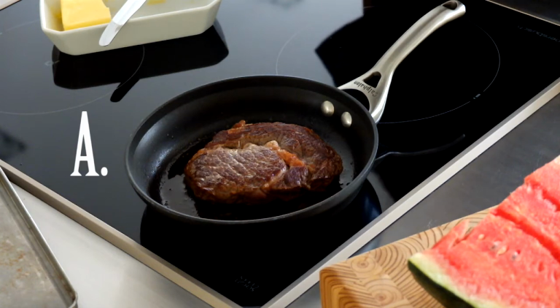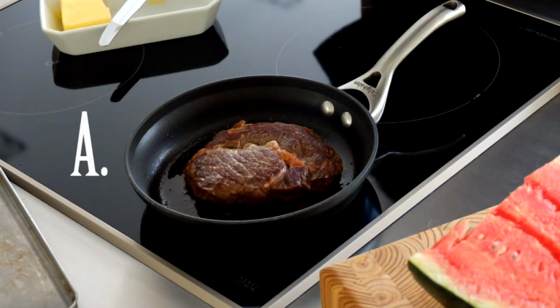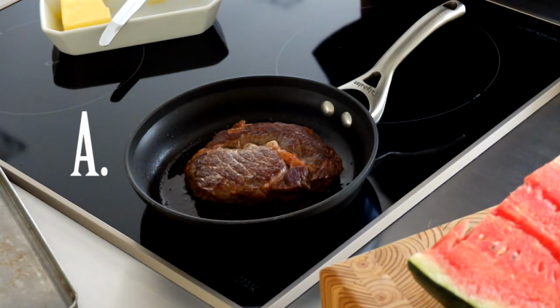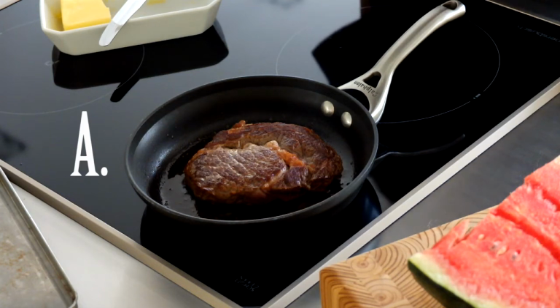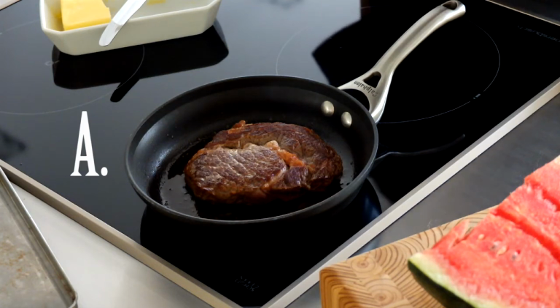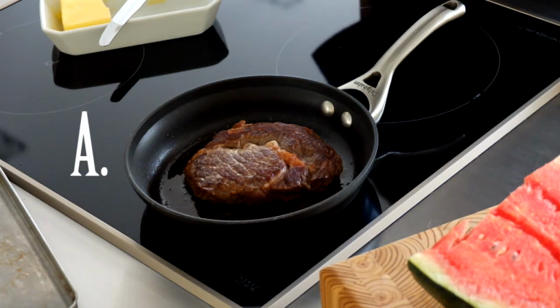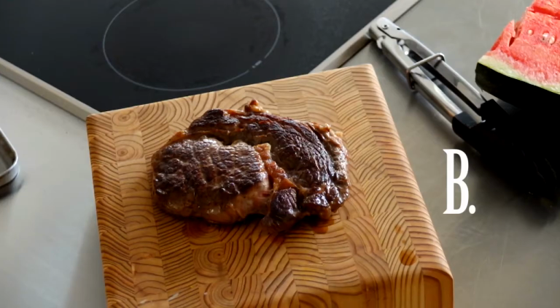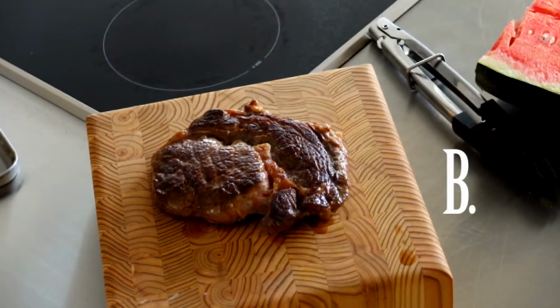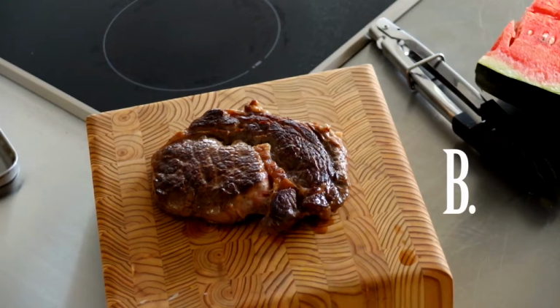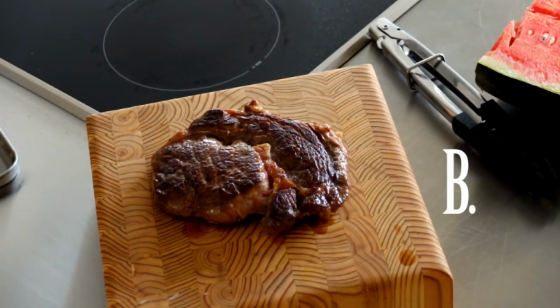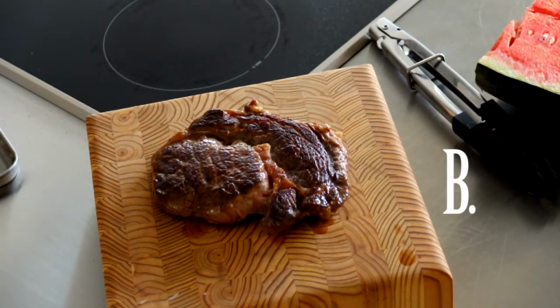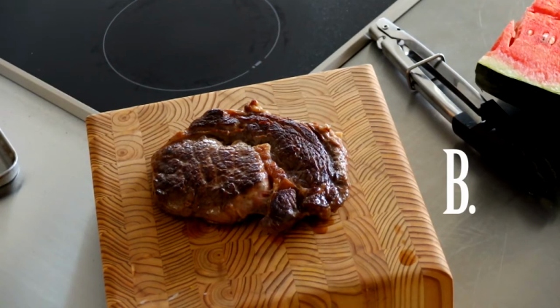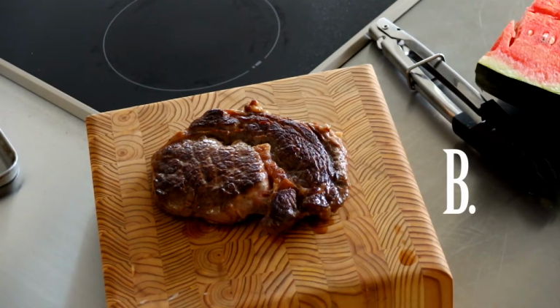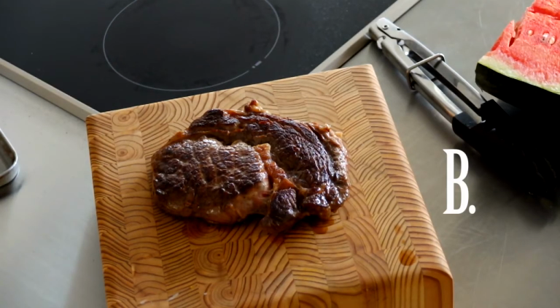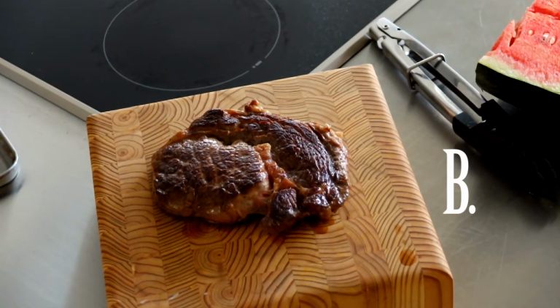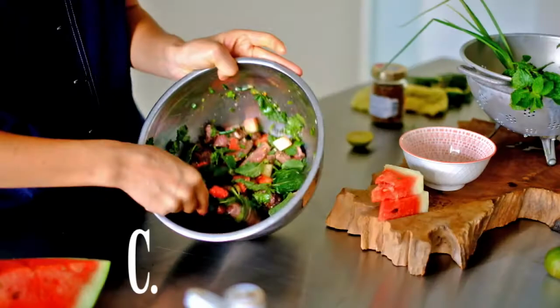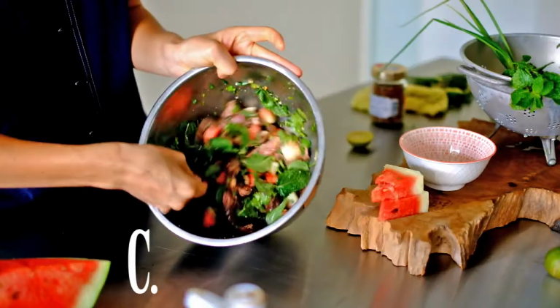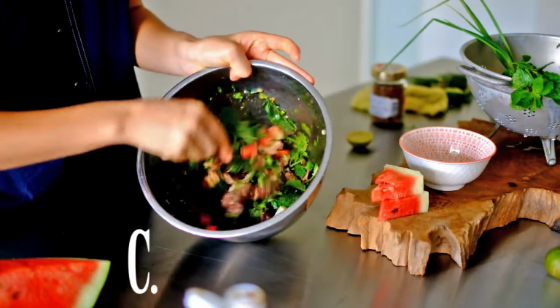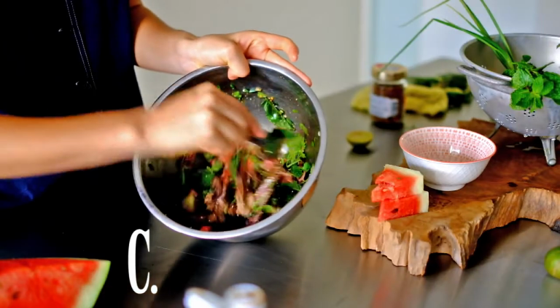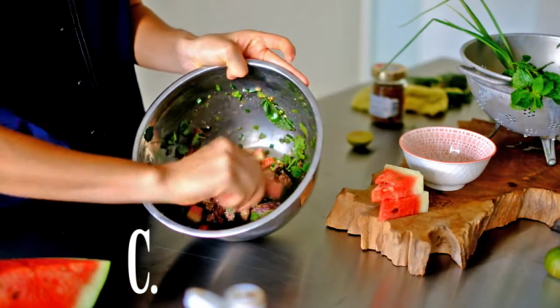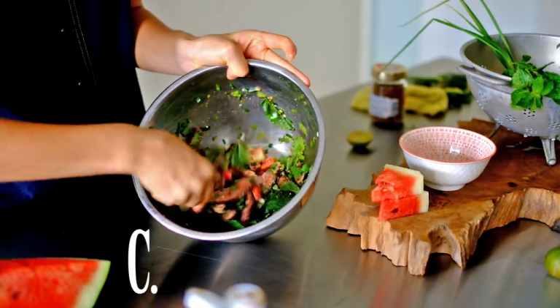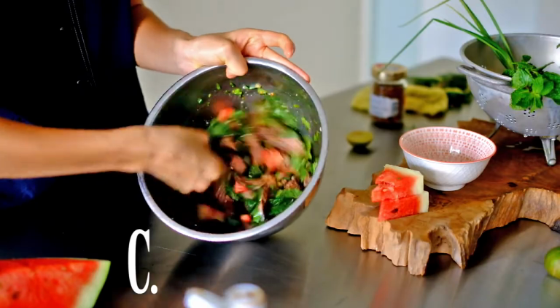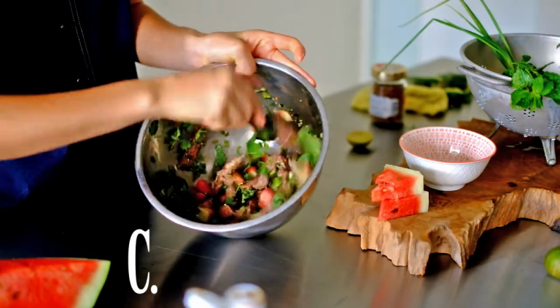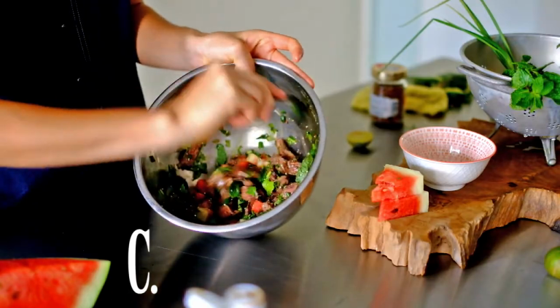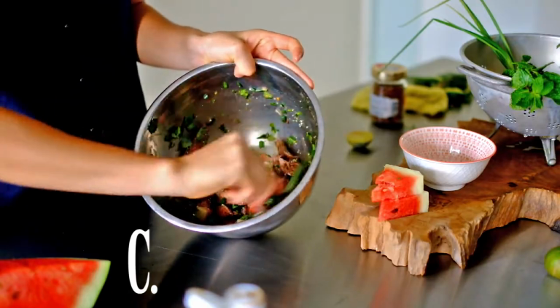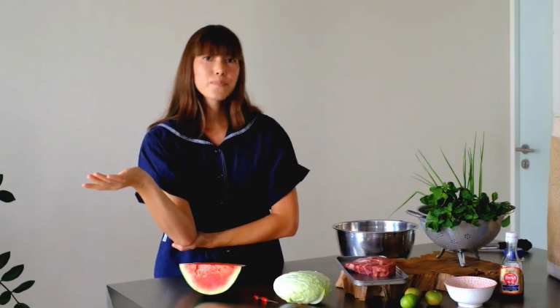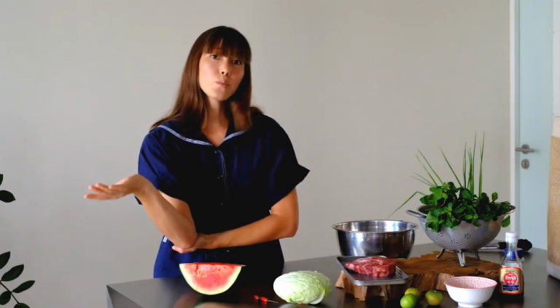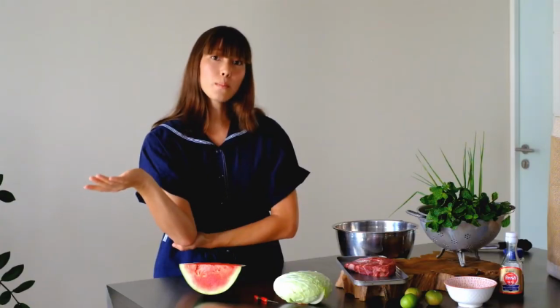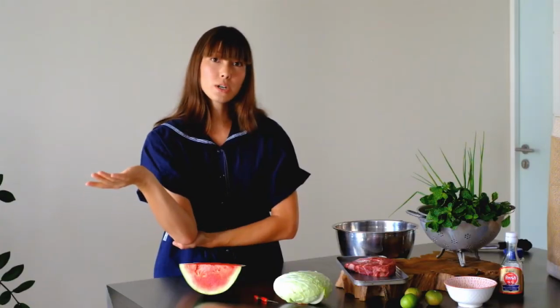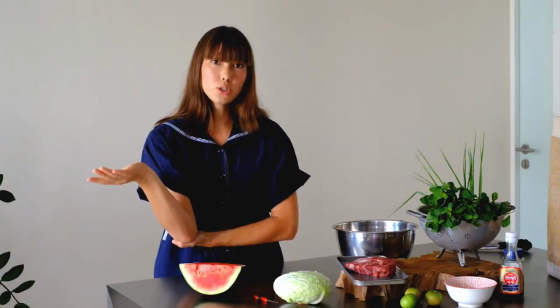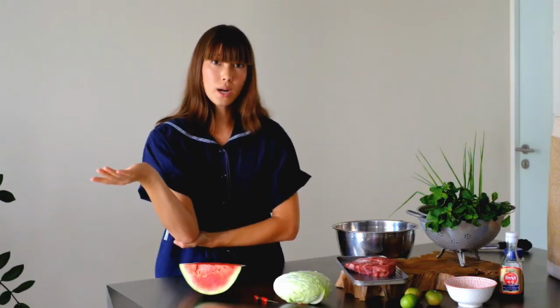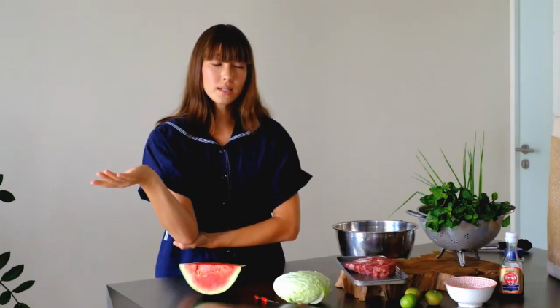A, sear the beef. B, rest the beef. And C, toss it into a salad. What more could you want?